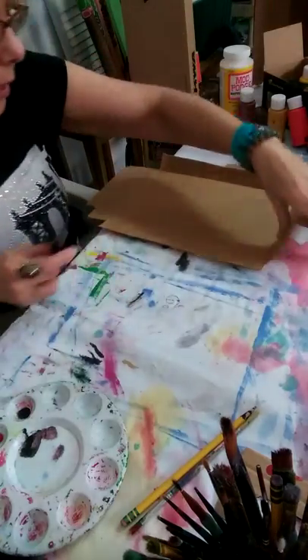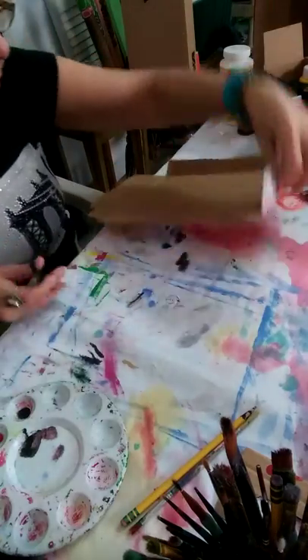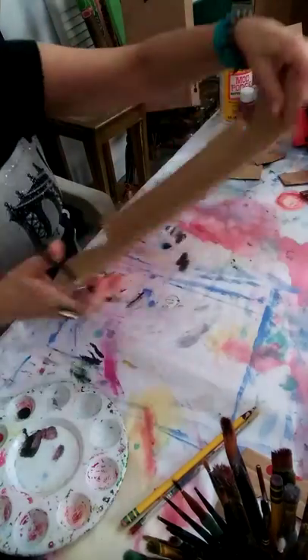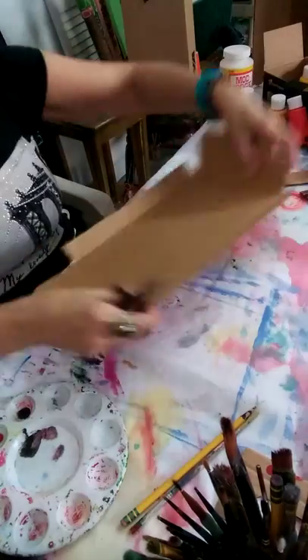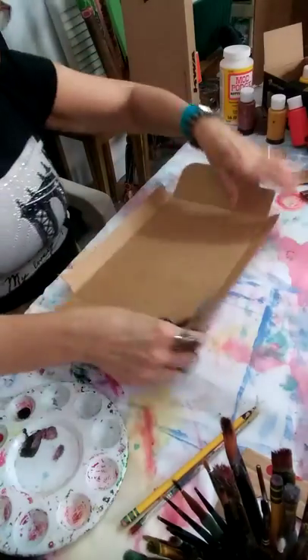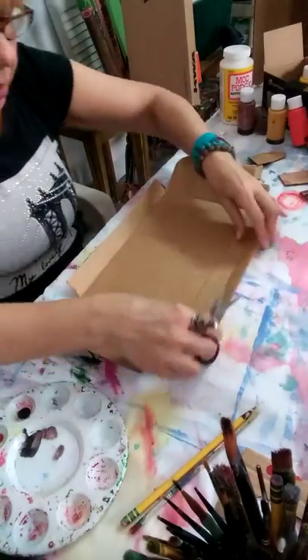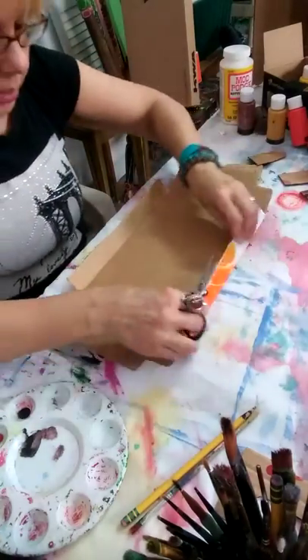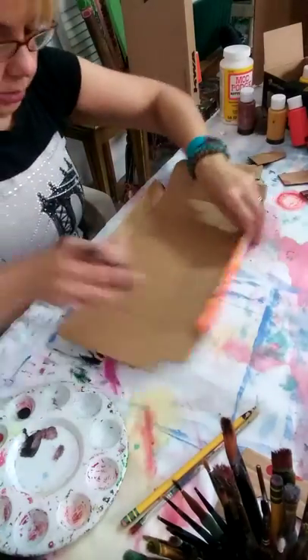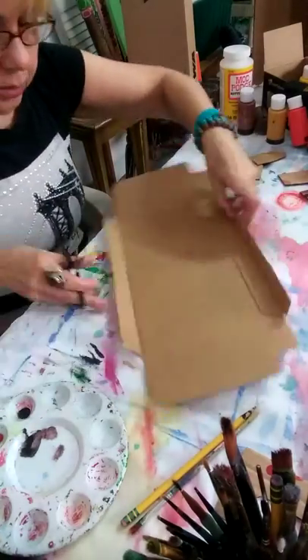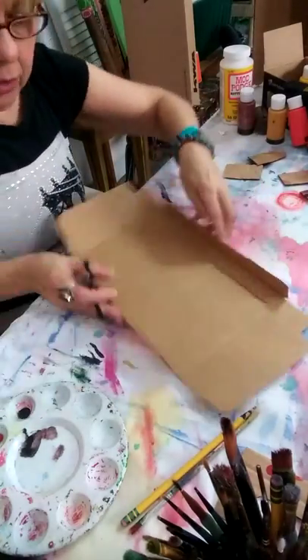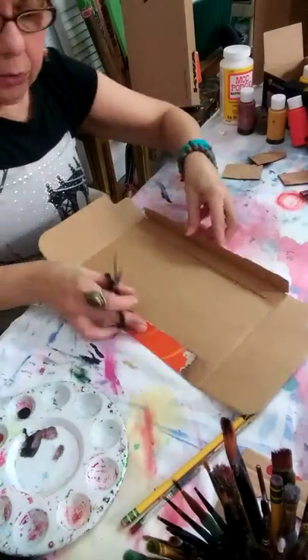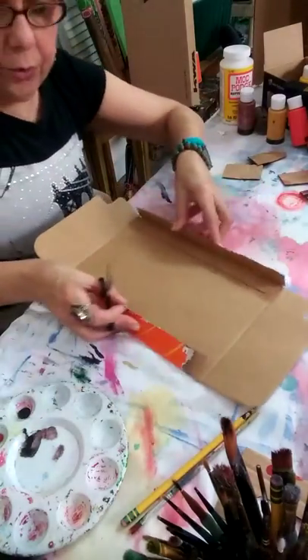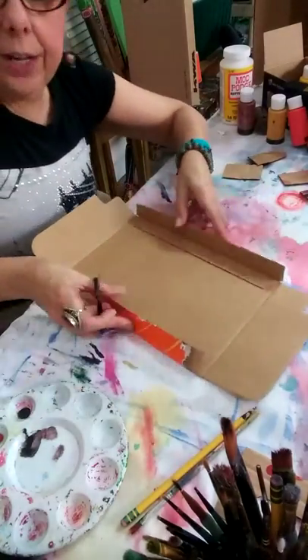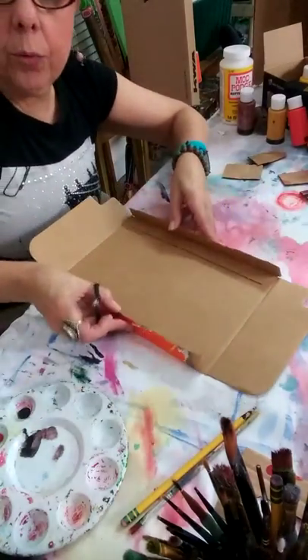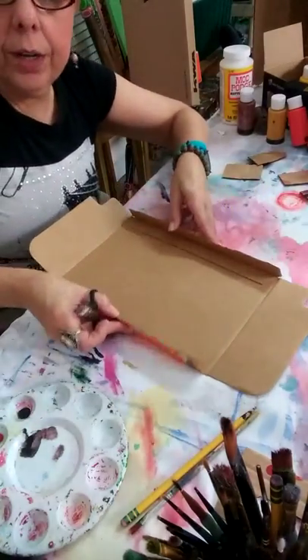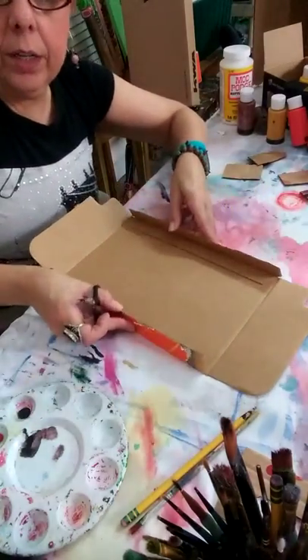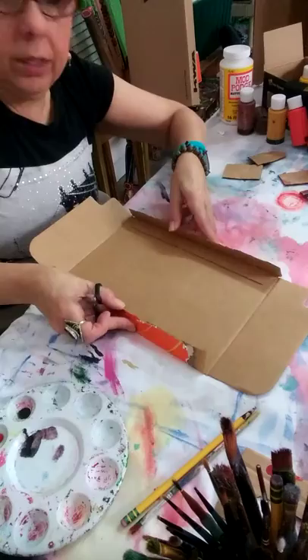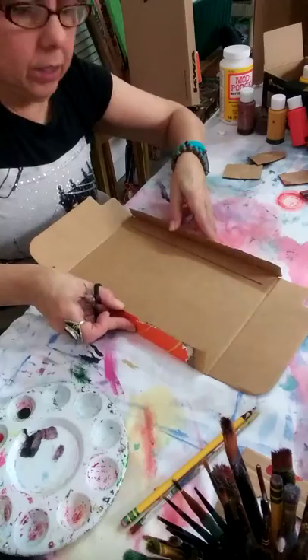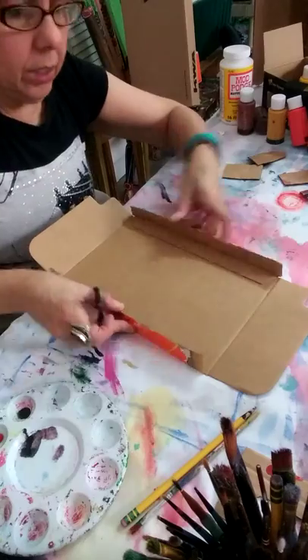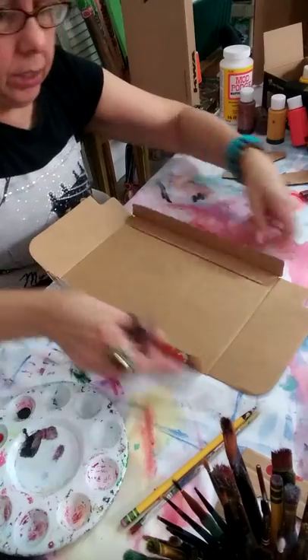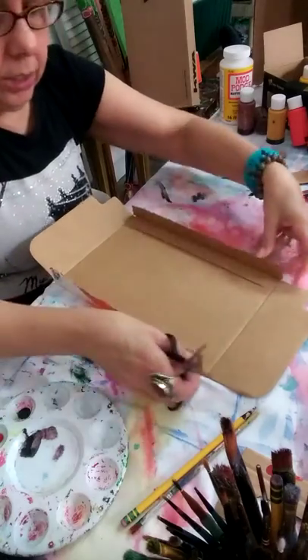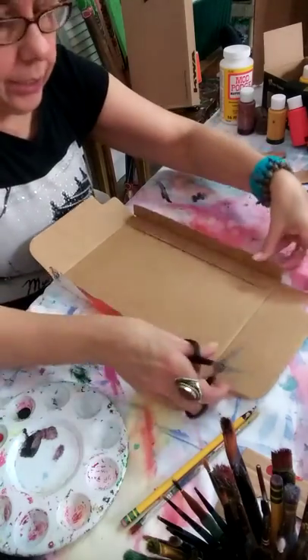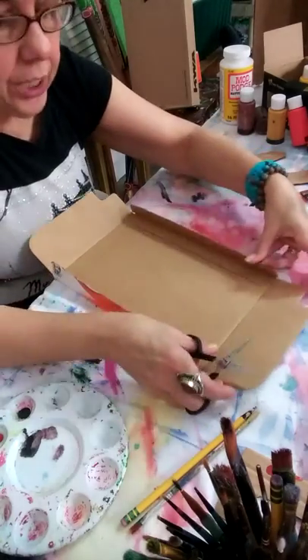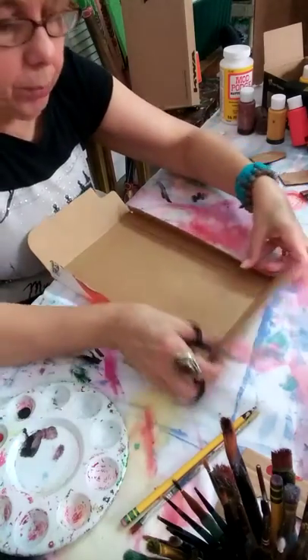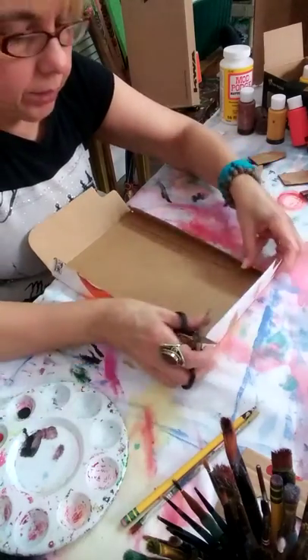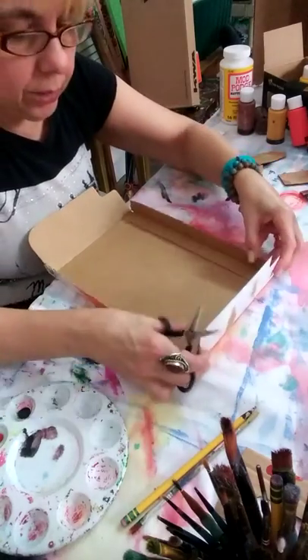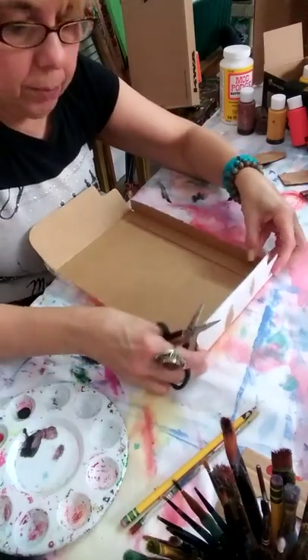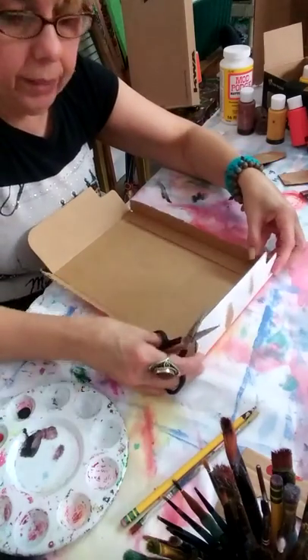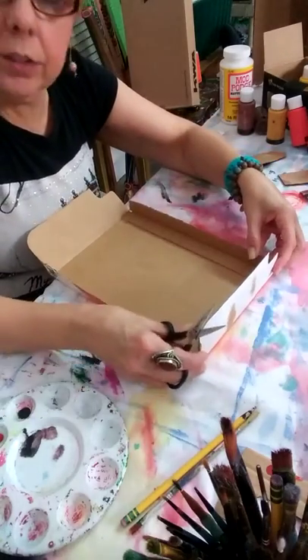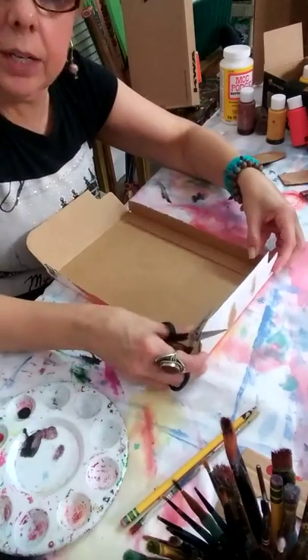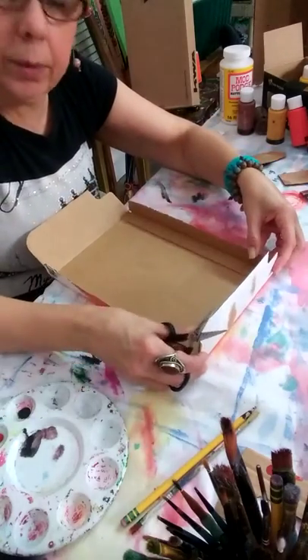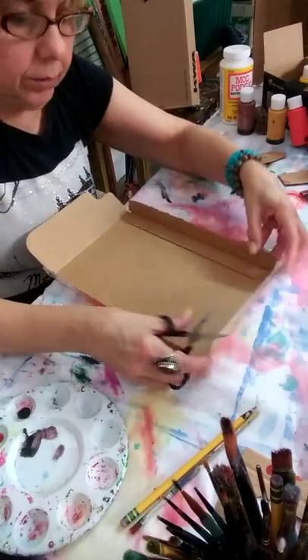Excellent. See how I'm creating already like a shadow box — that's what I'm making, a shadow box.